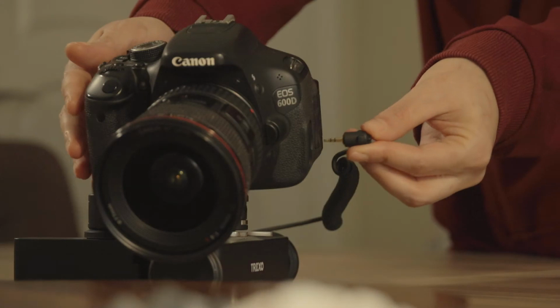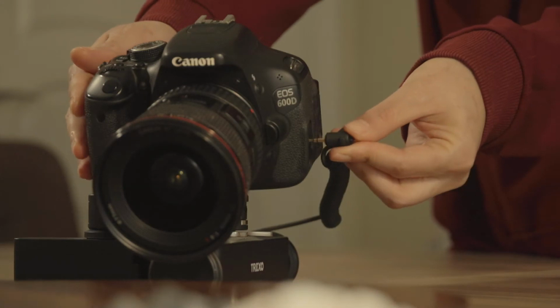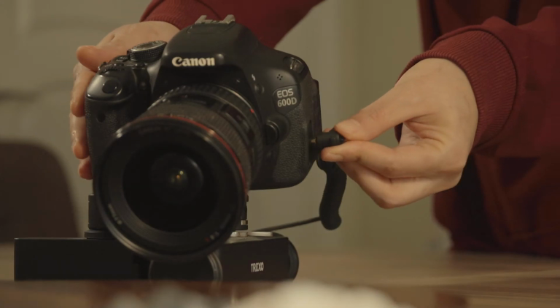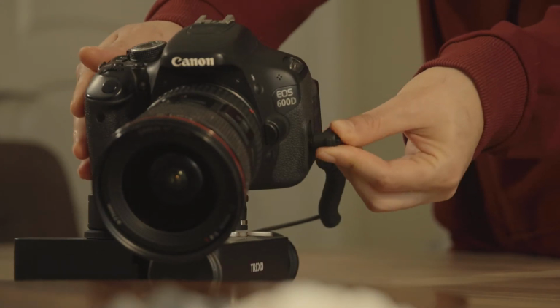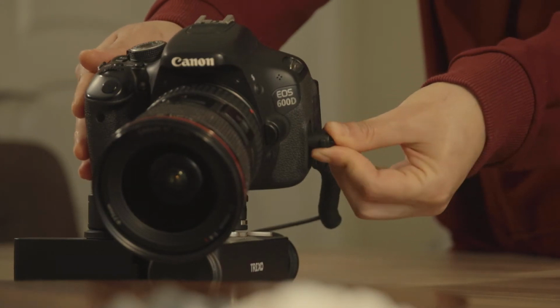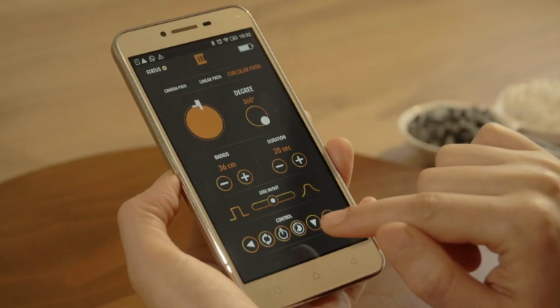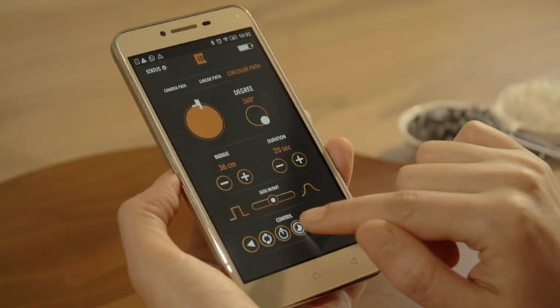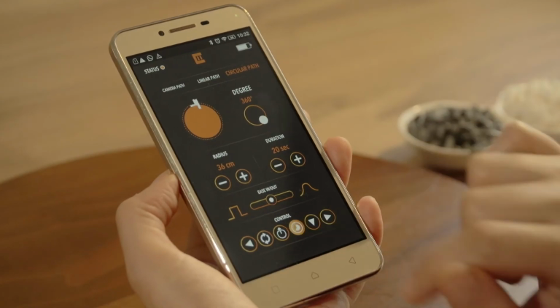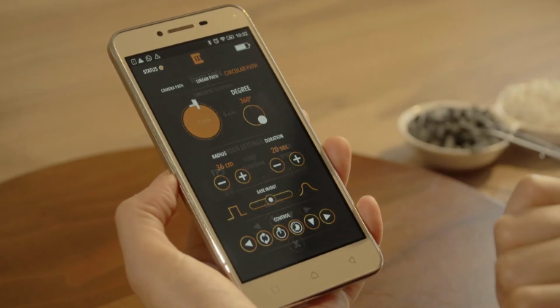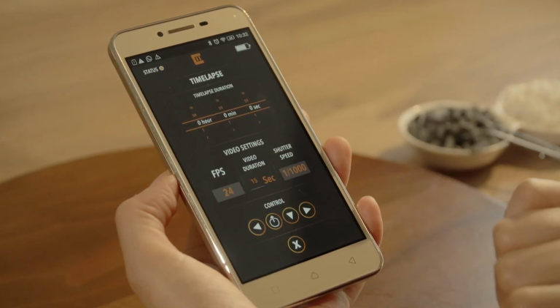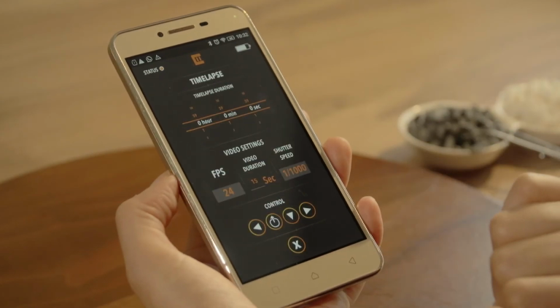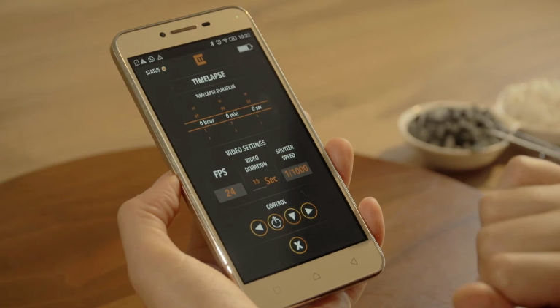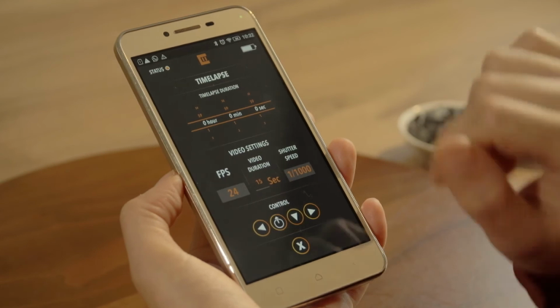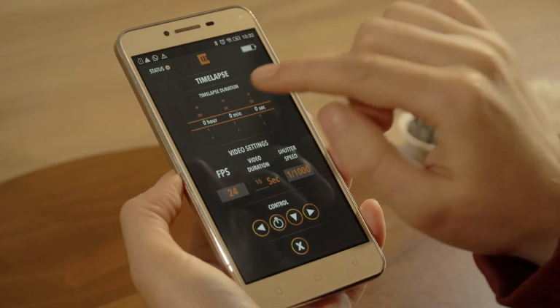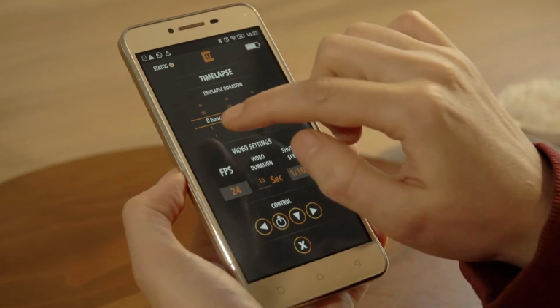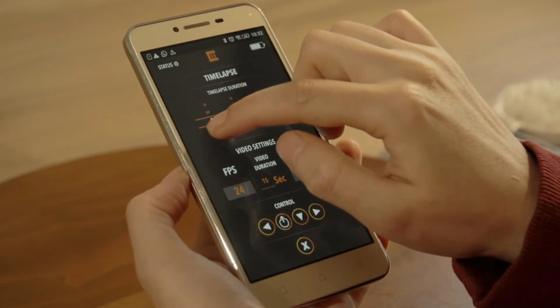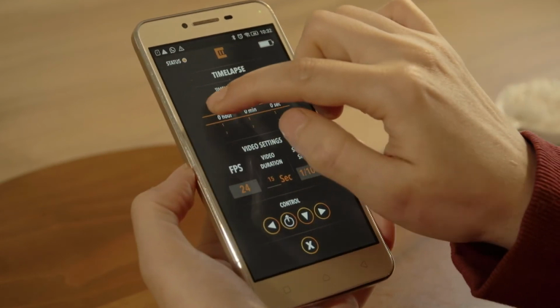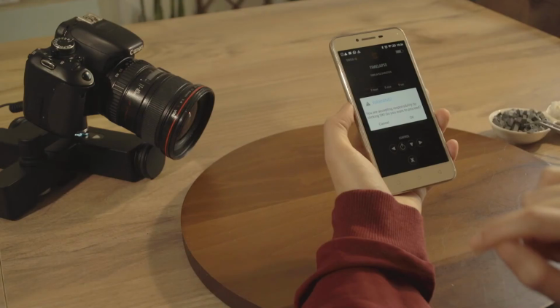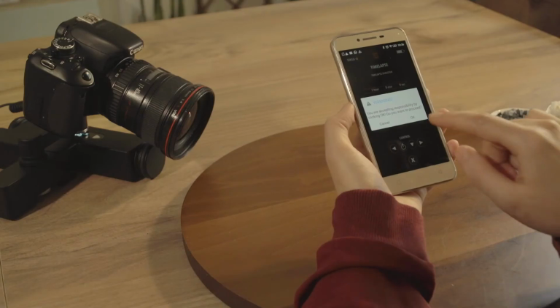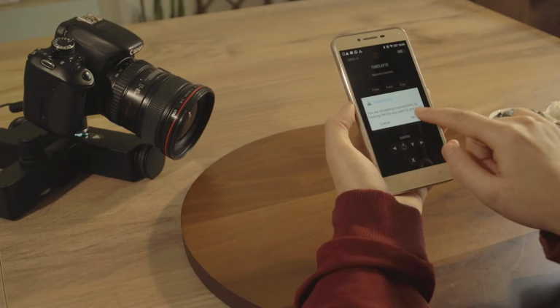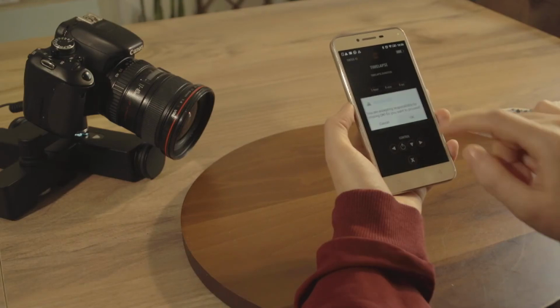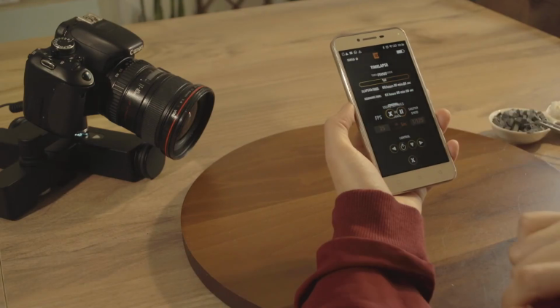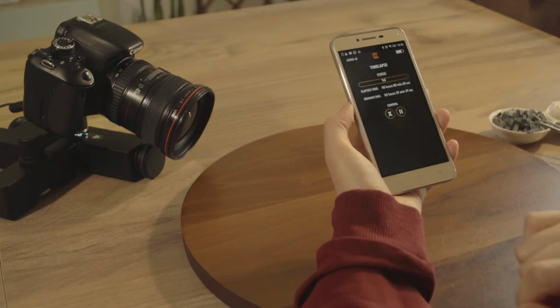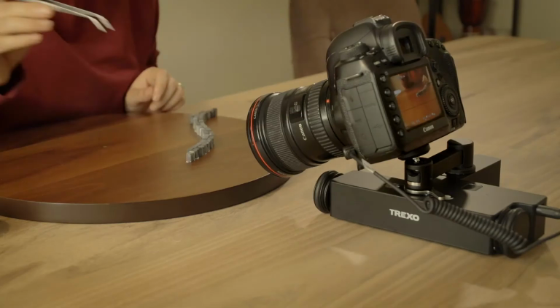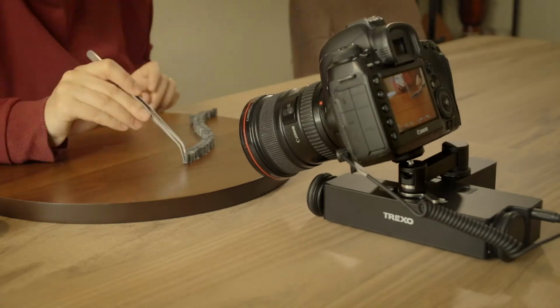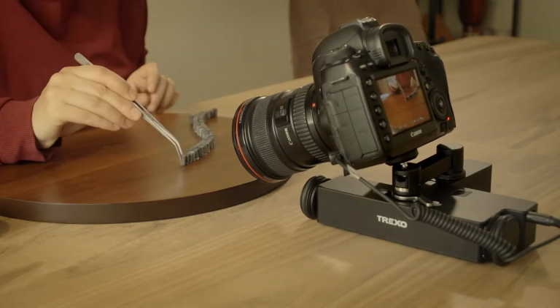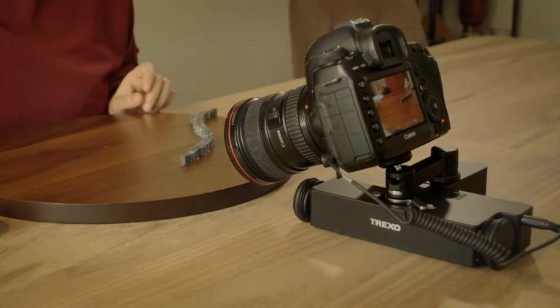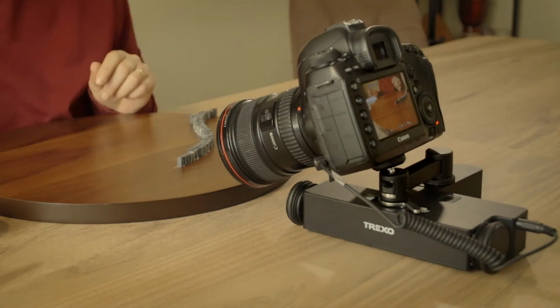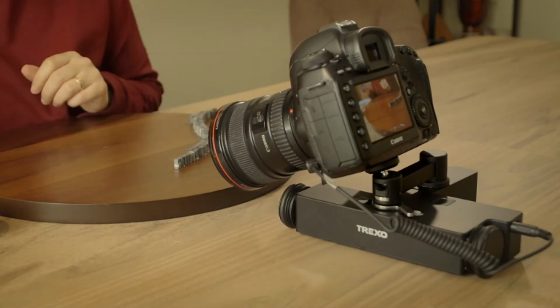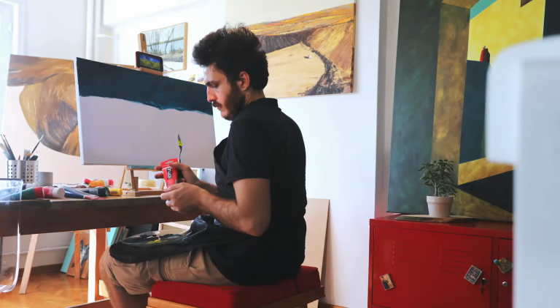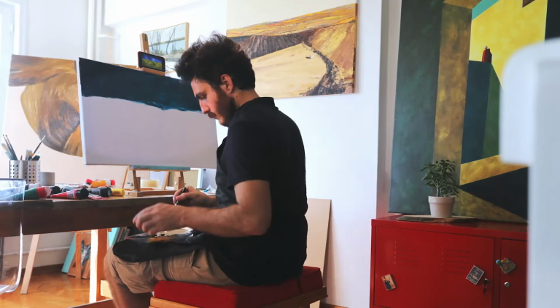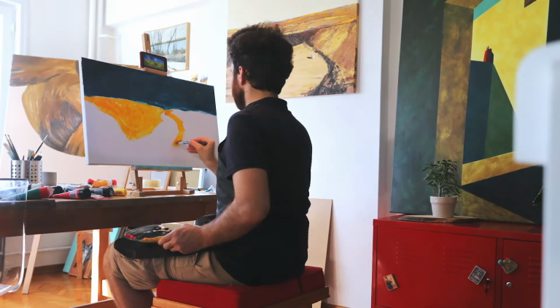With a single tap, you can convert a movement to a time lapse. Just set a few parameters and you're good to go — no annoying calculations.